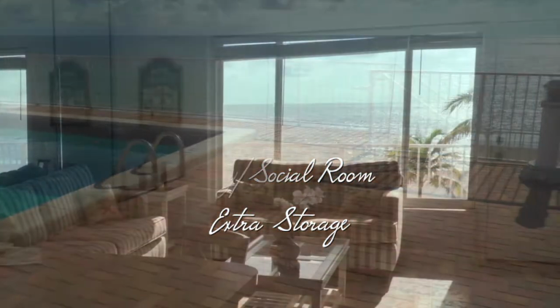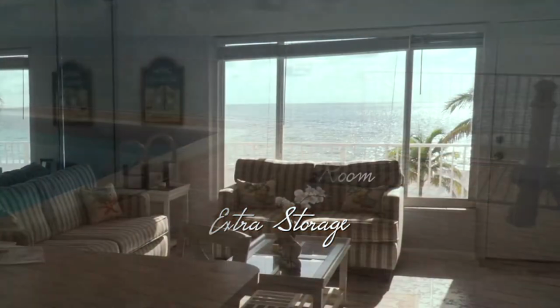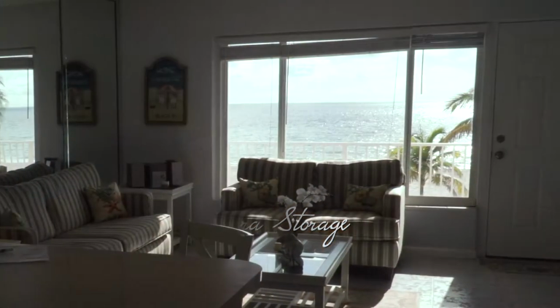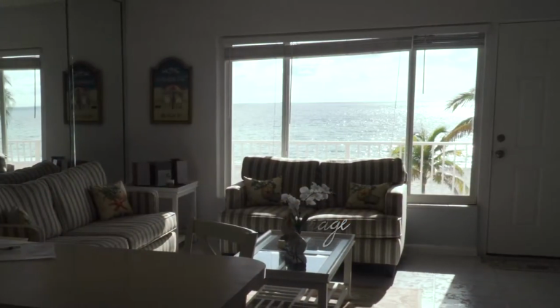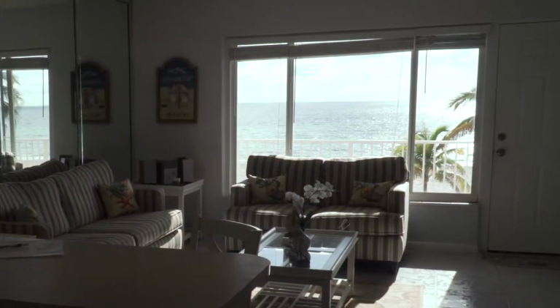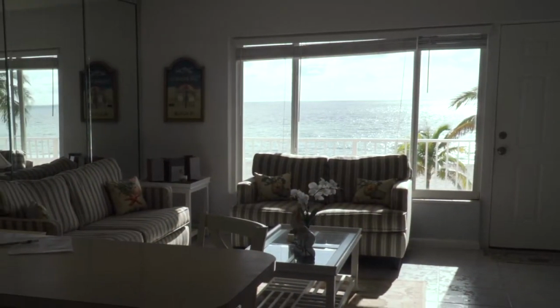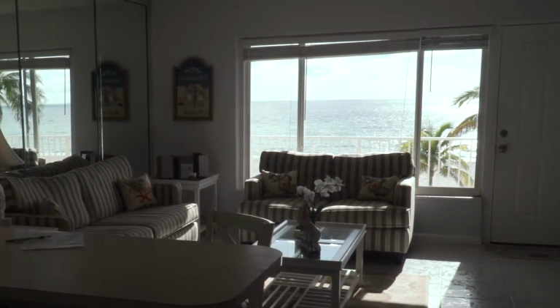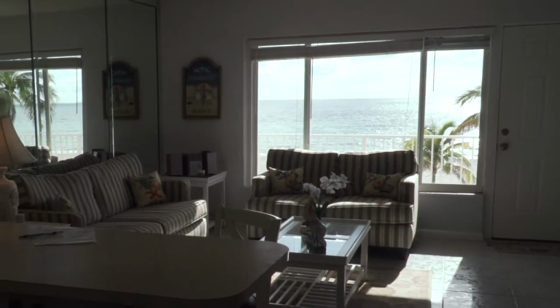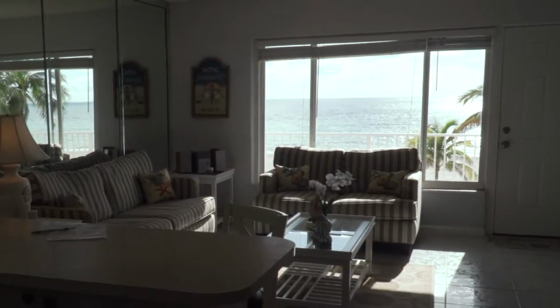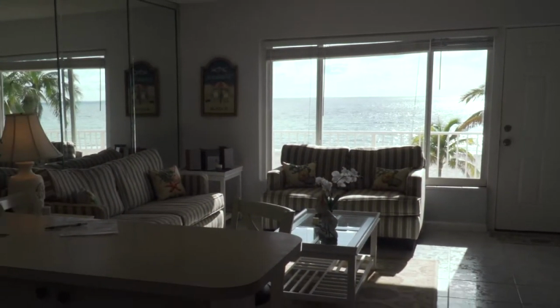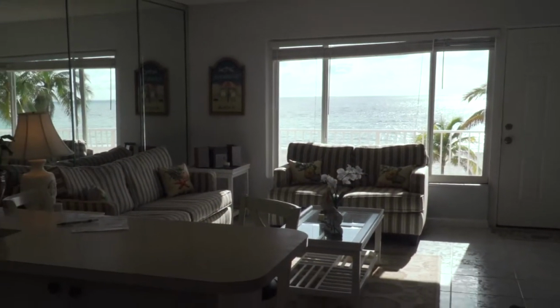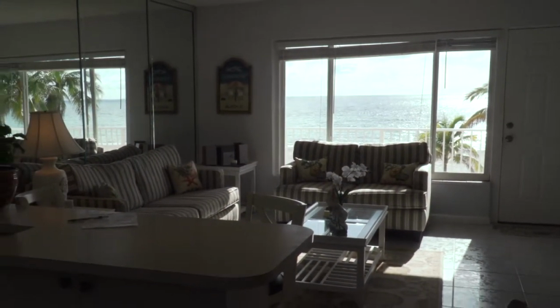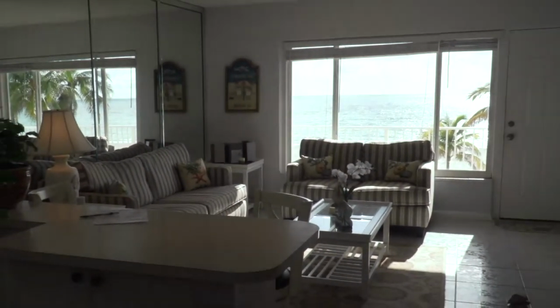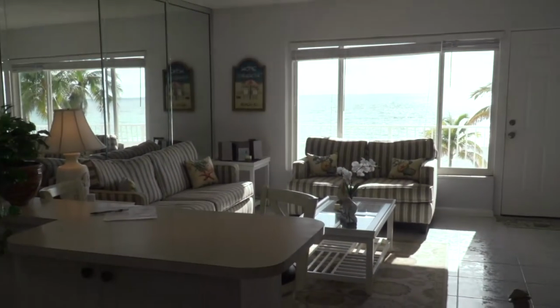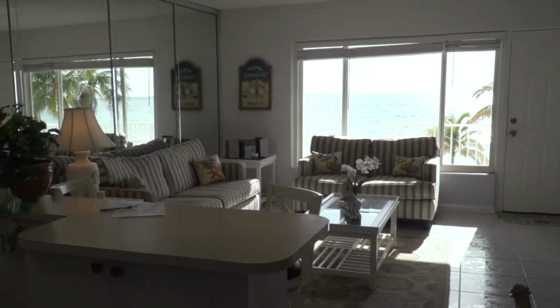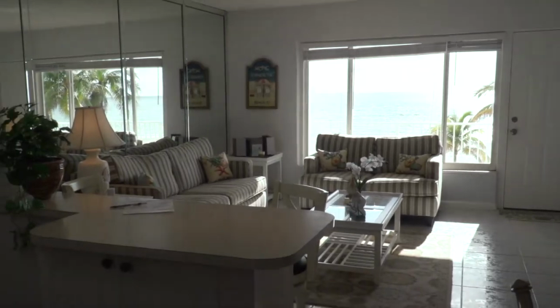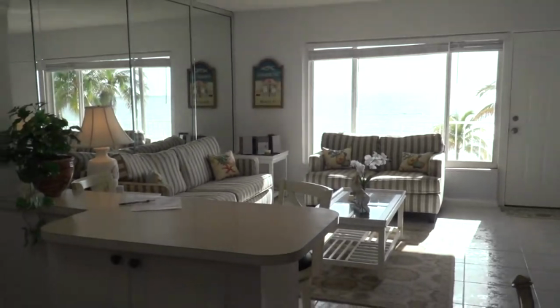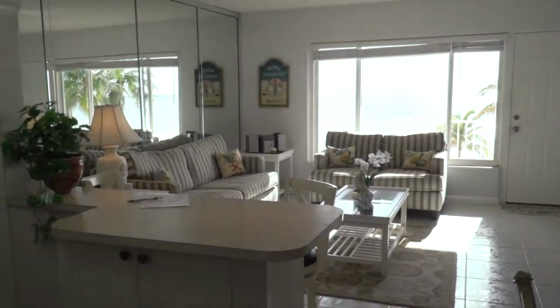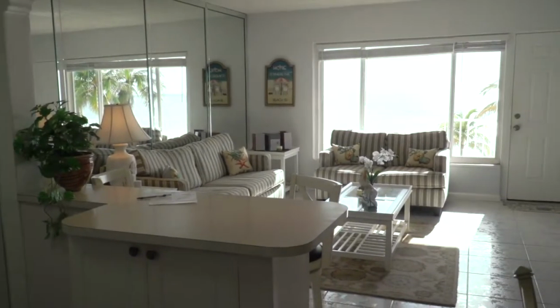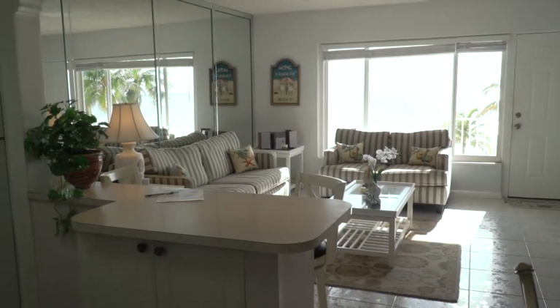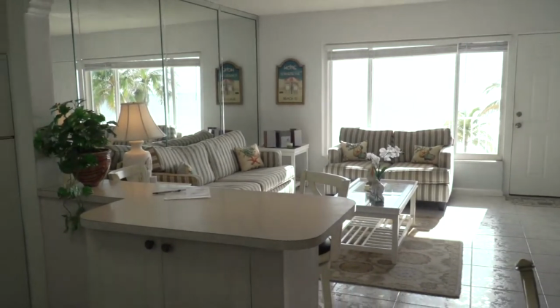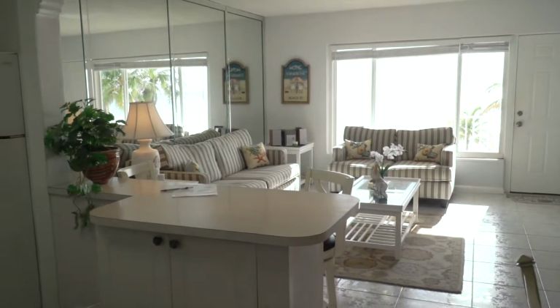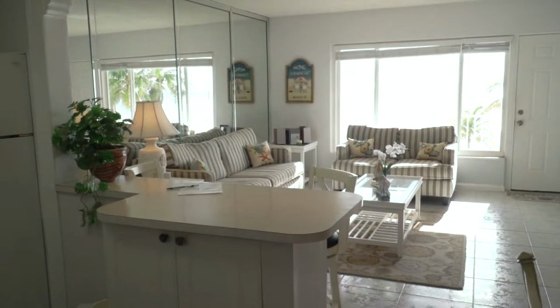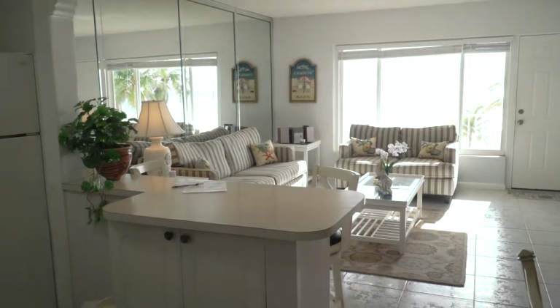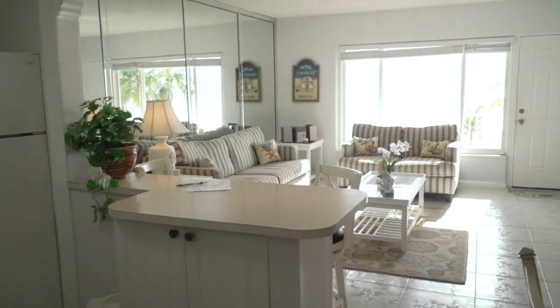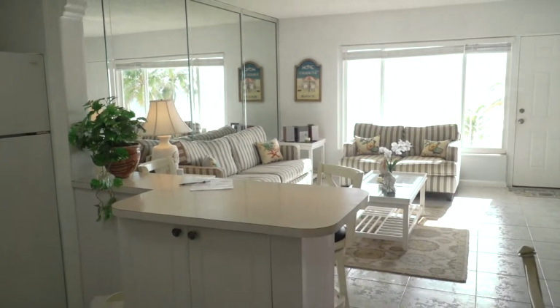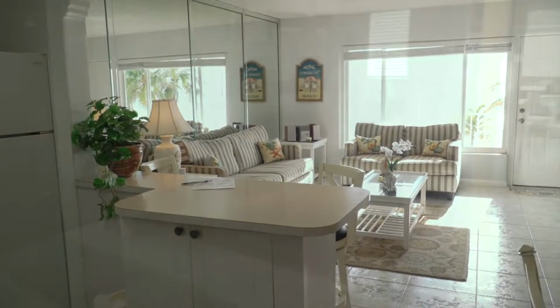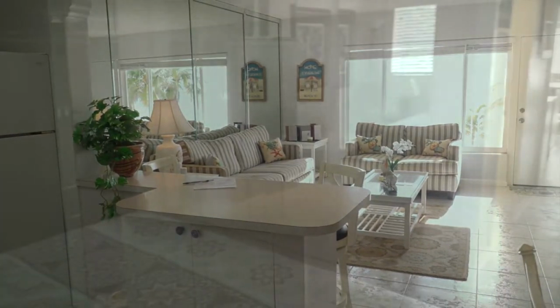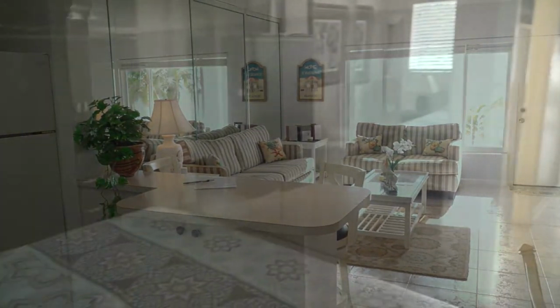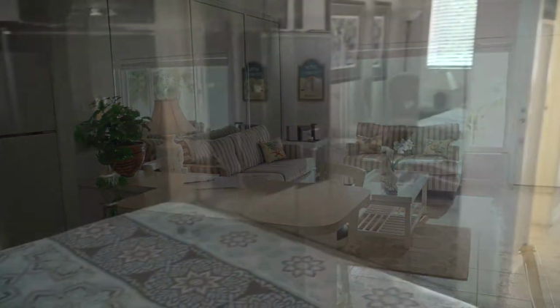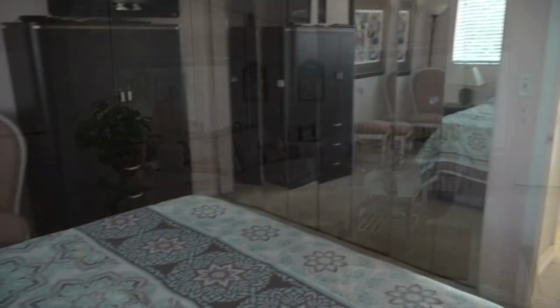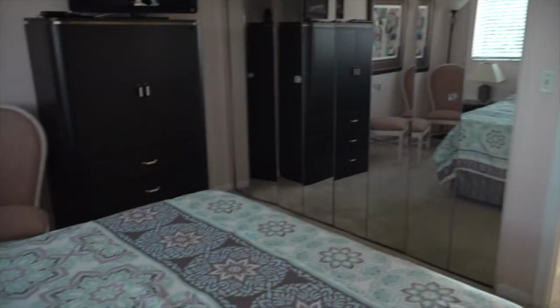This unit is in pristine condition. You will love to call this your home.